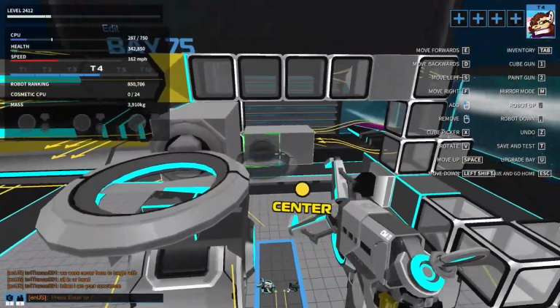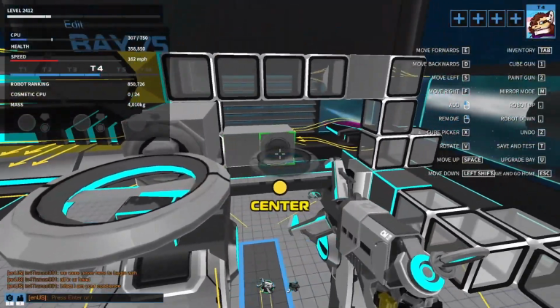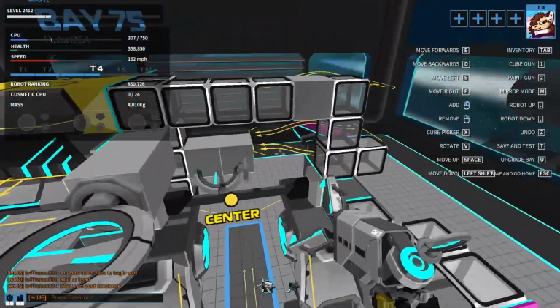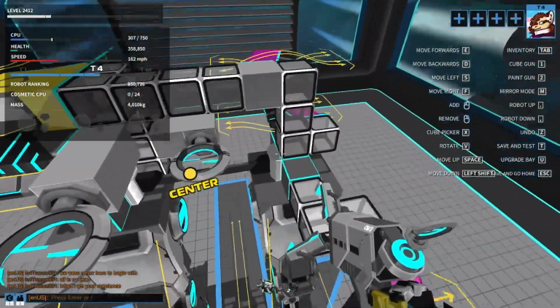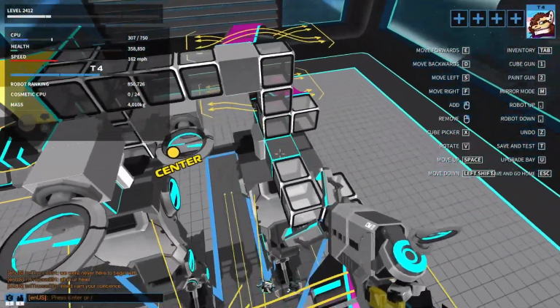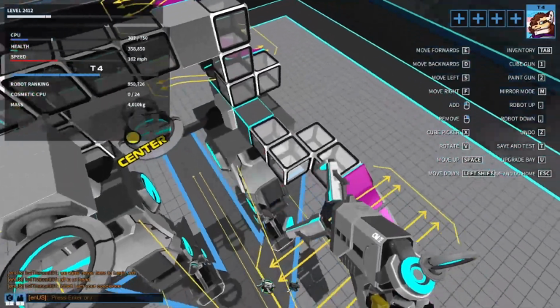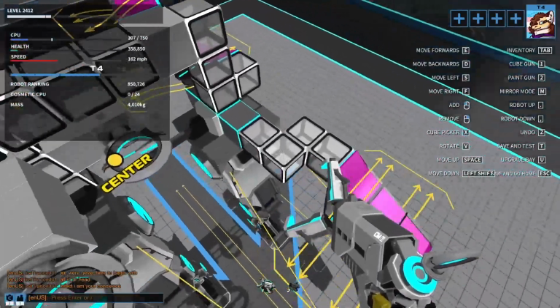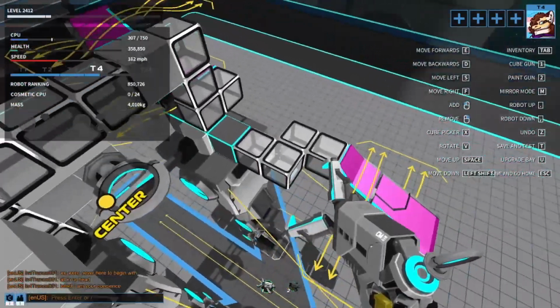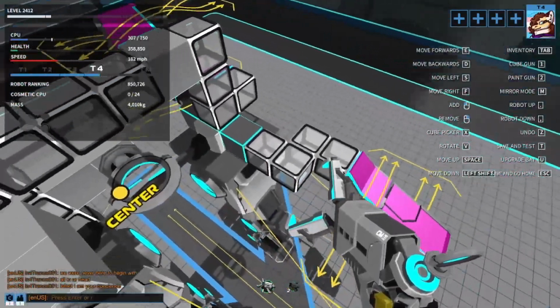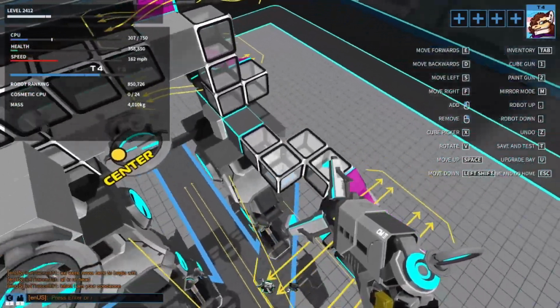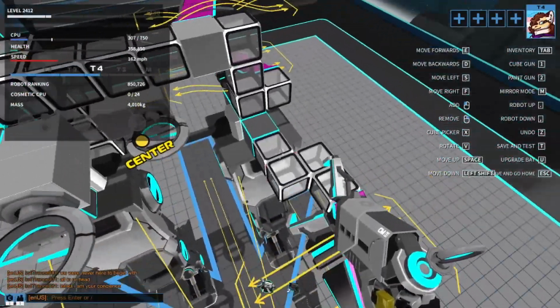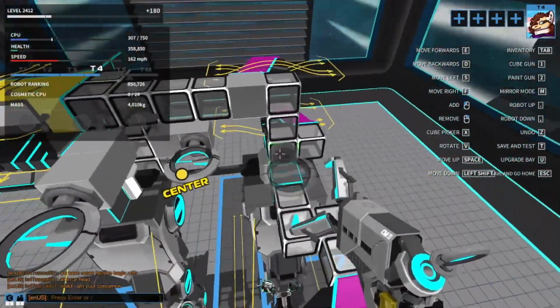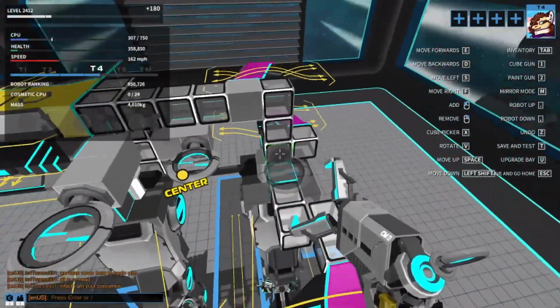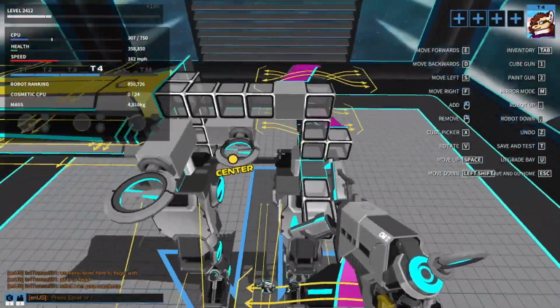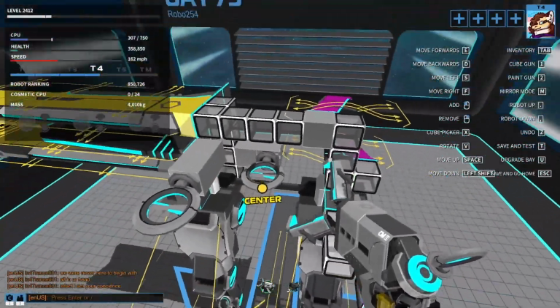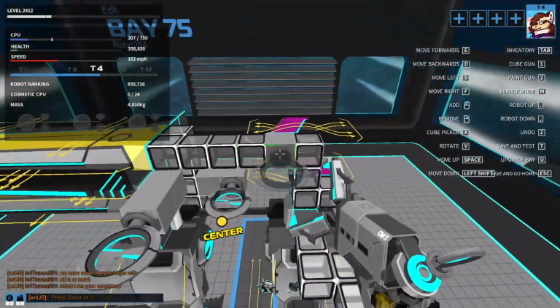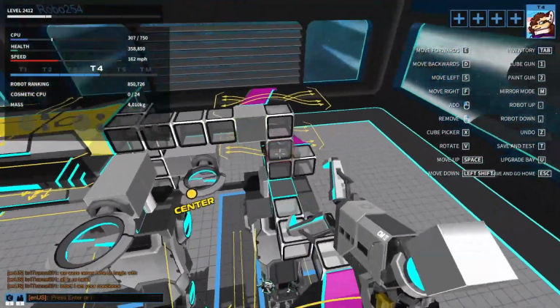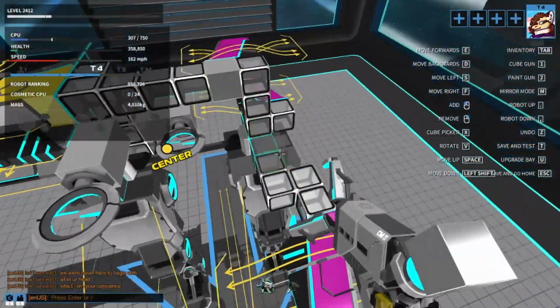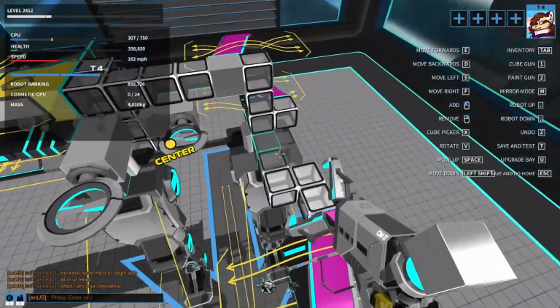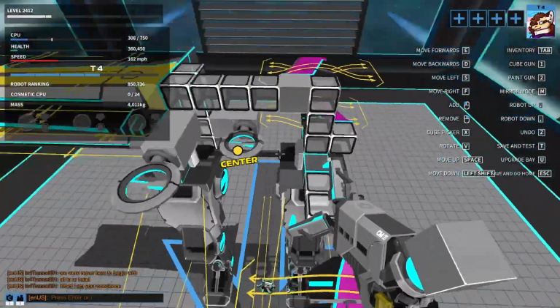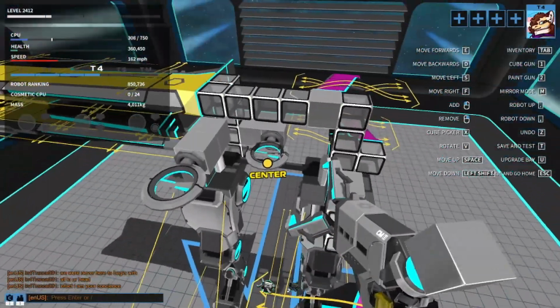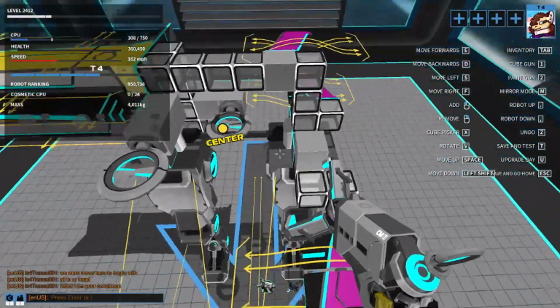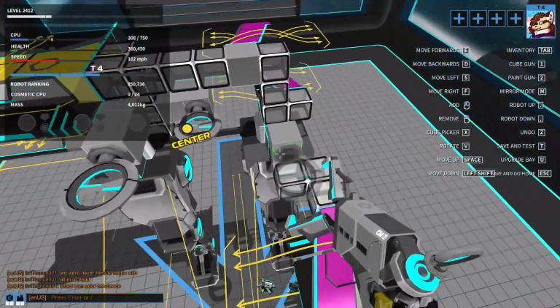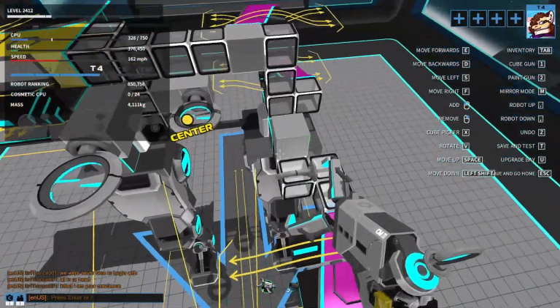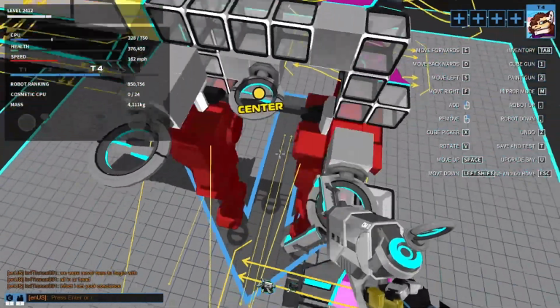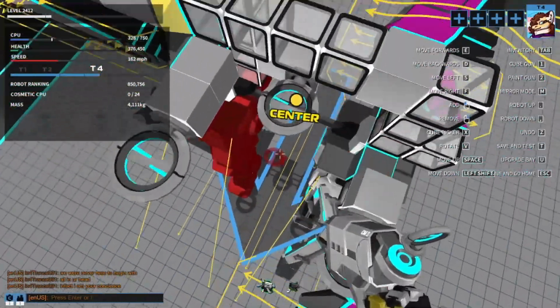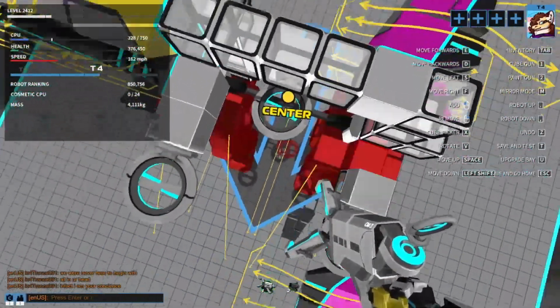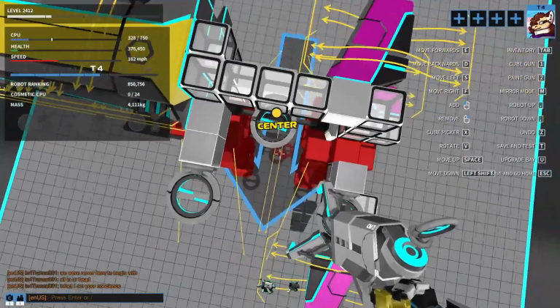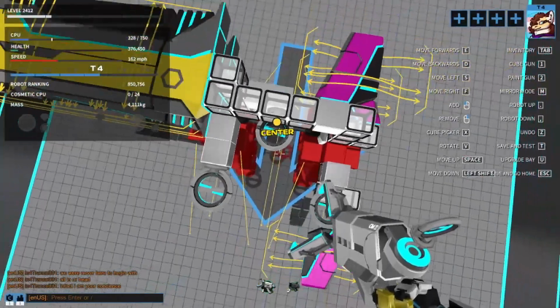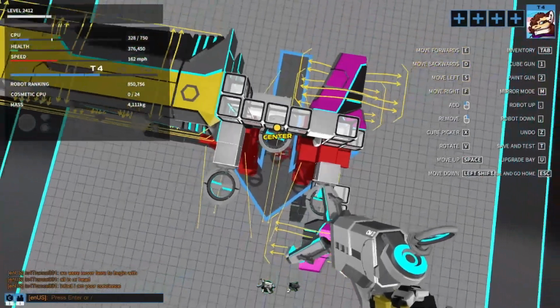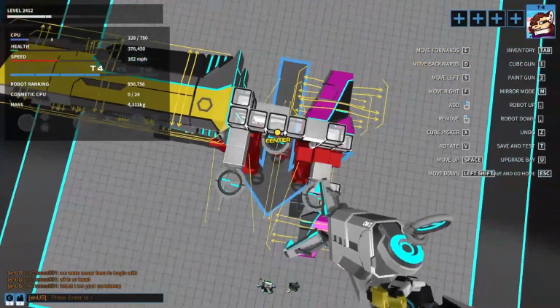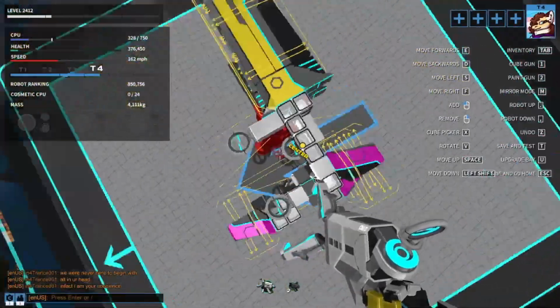The hover blades act as backup movement and improve agility greatly. You should have at least a few of them, and they should be placed so that any three of them form a triangle.